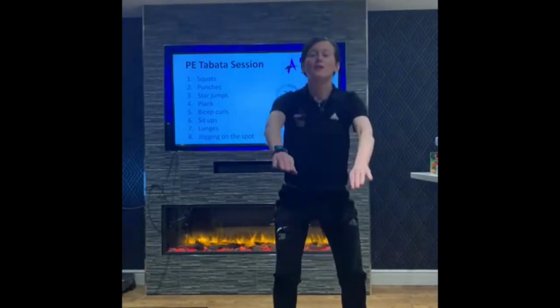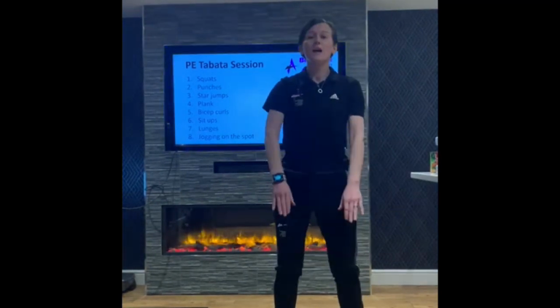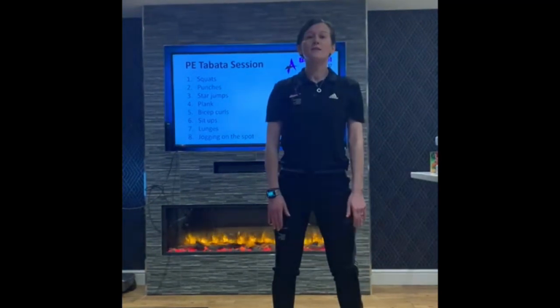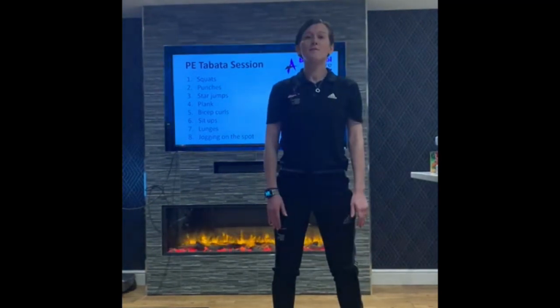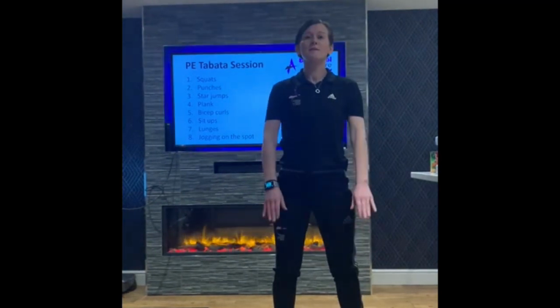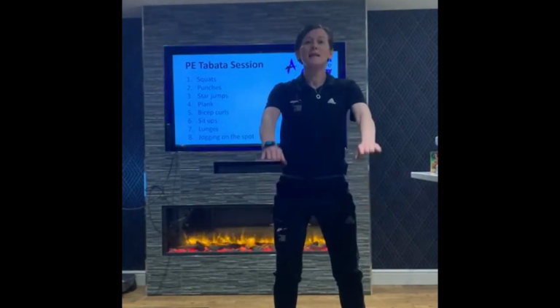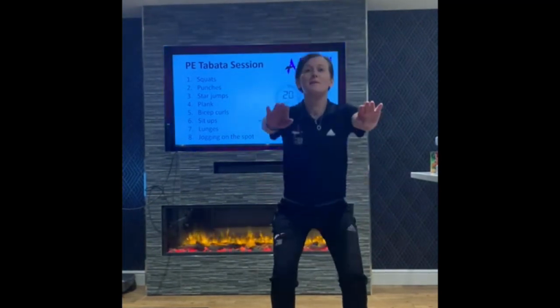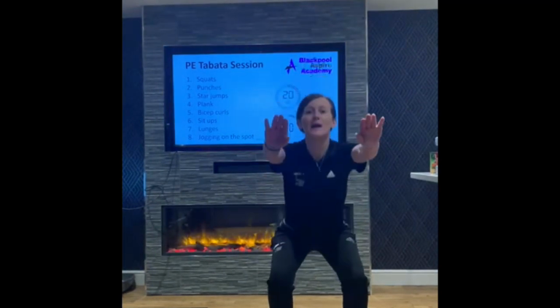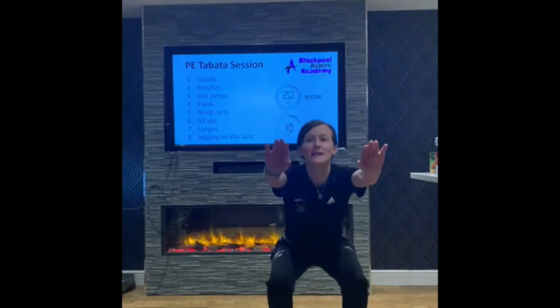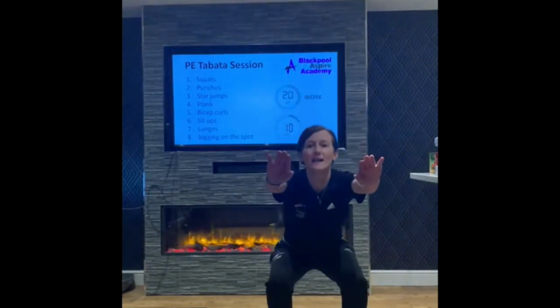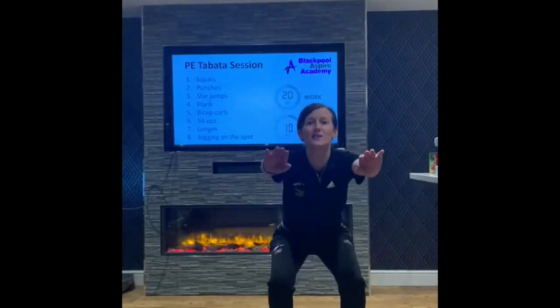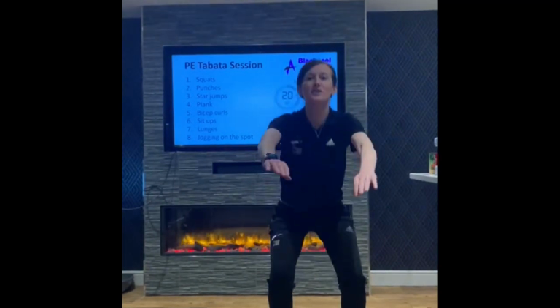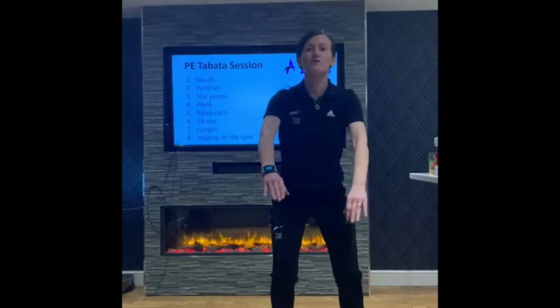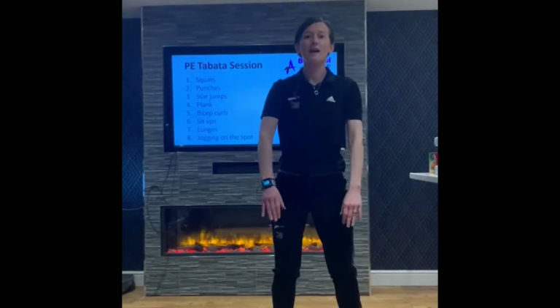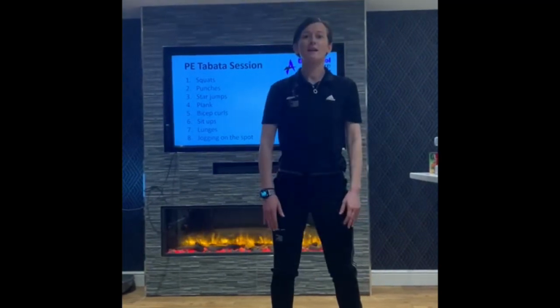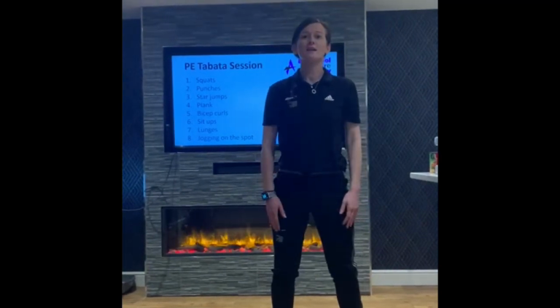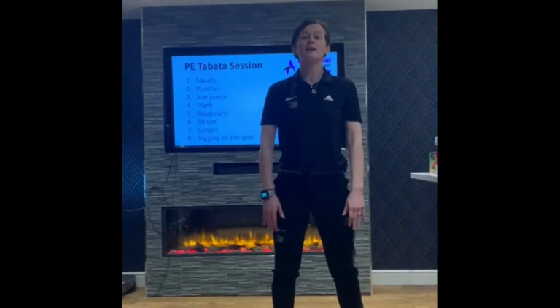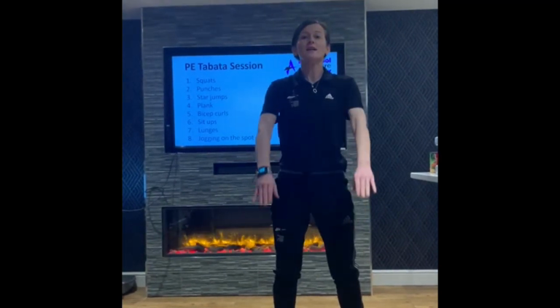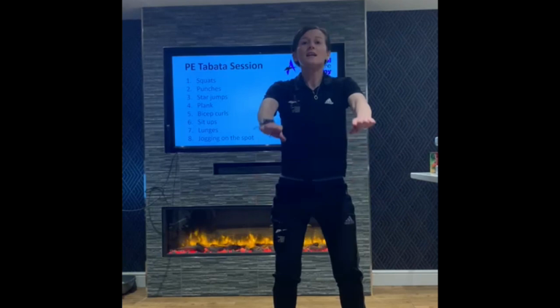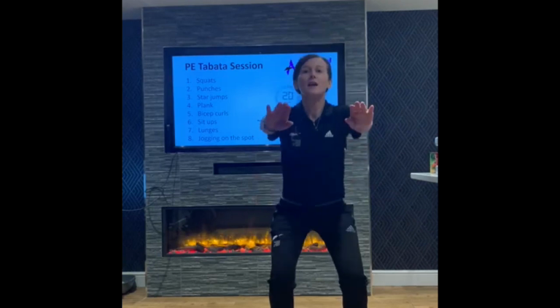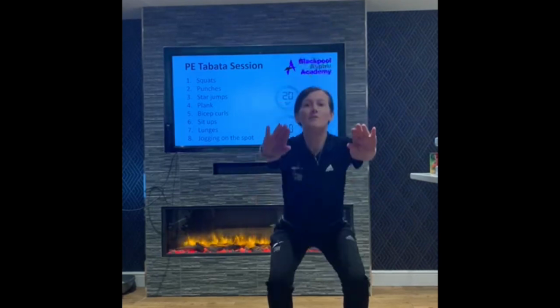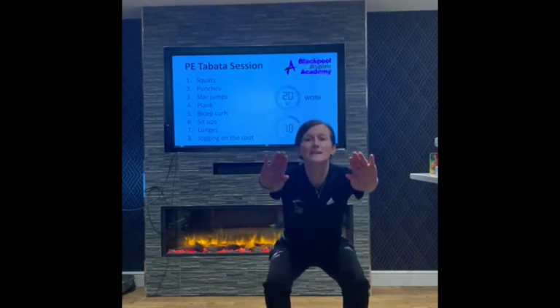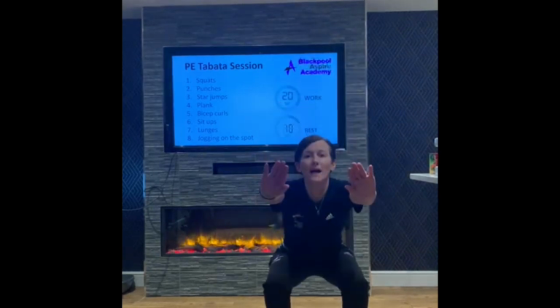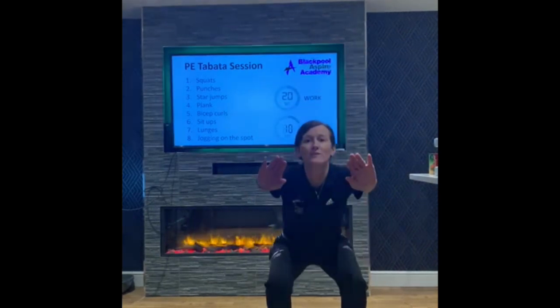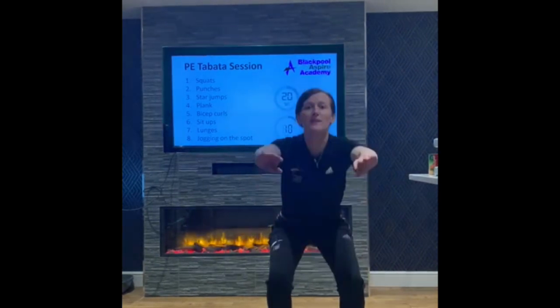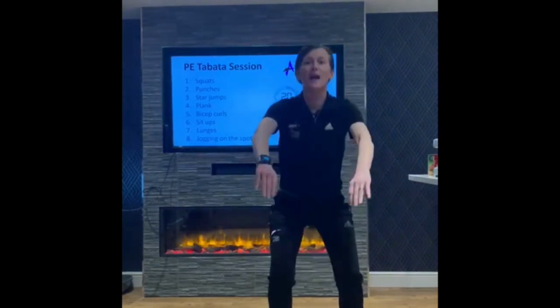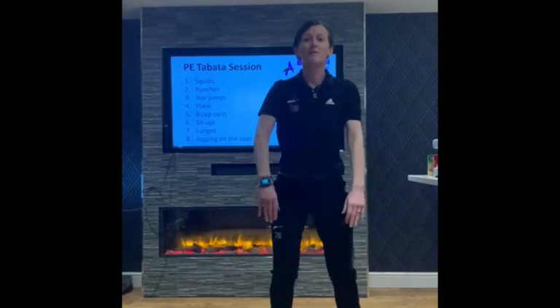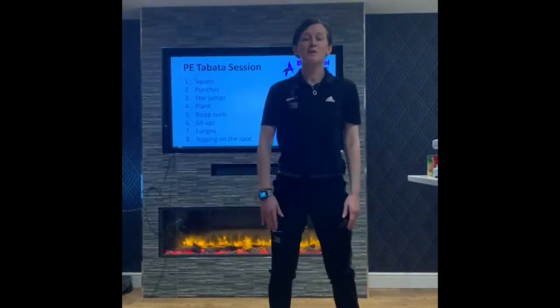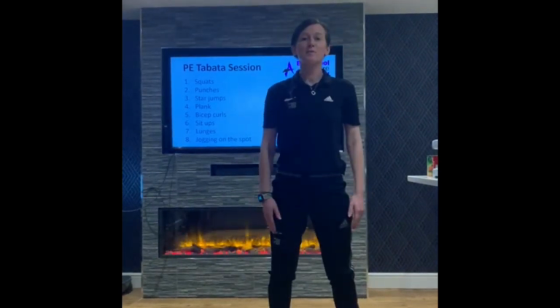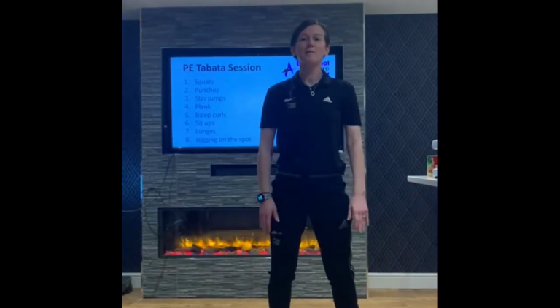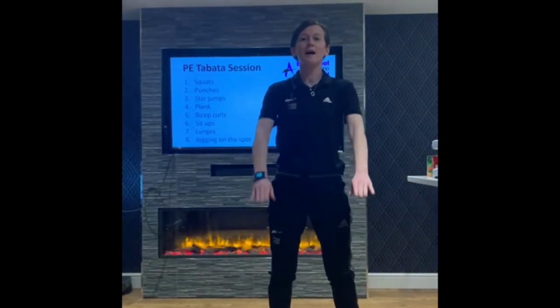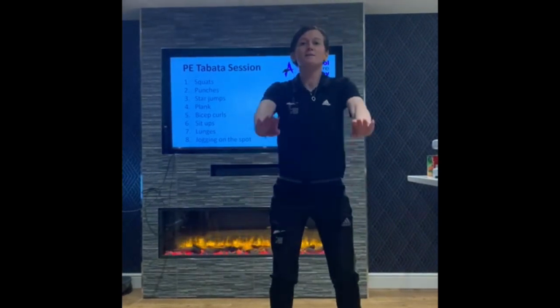Remember to put your back nice and straight, sit back down if you can, push your bum out.